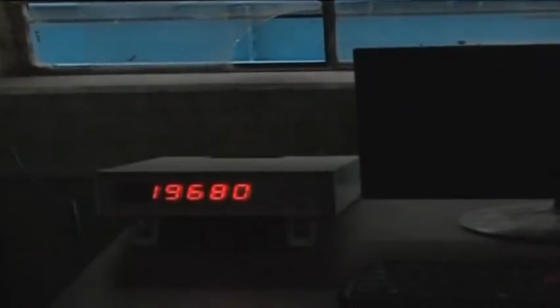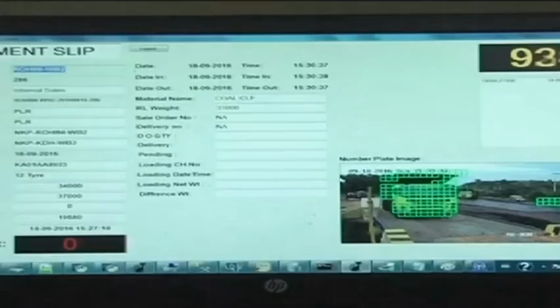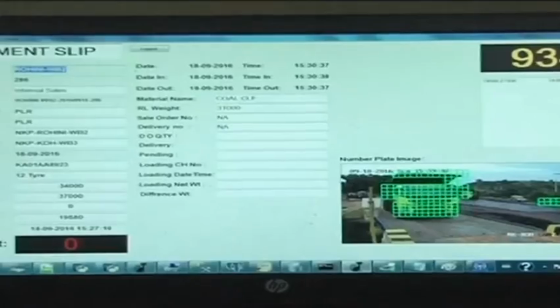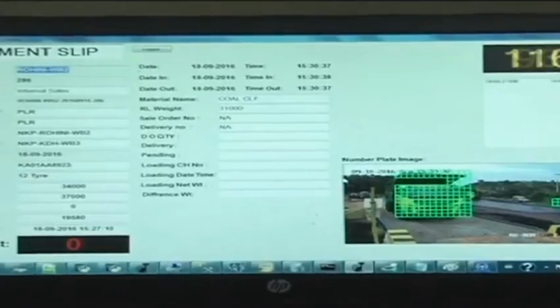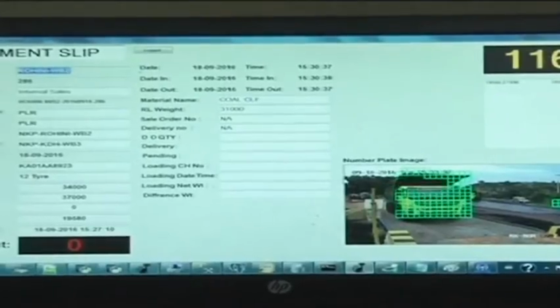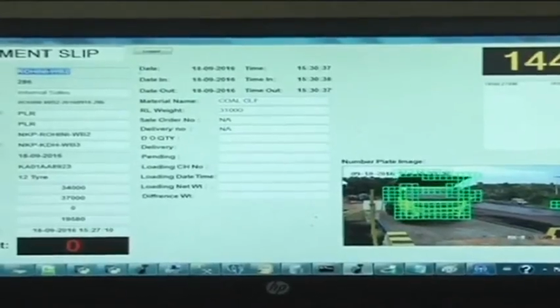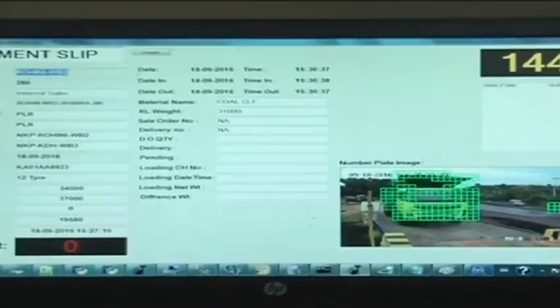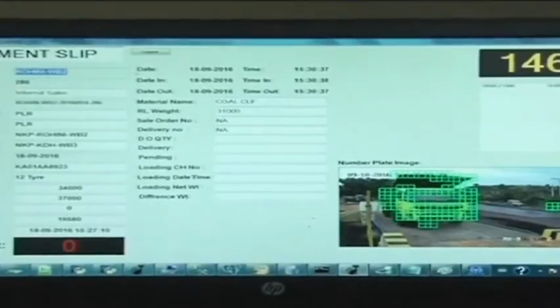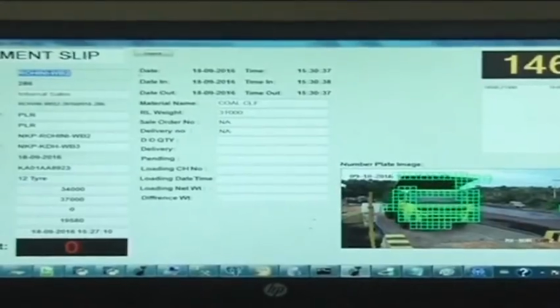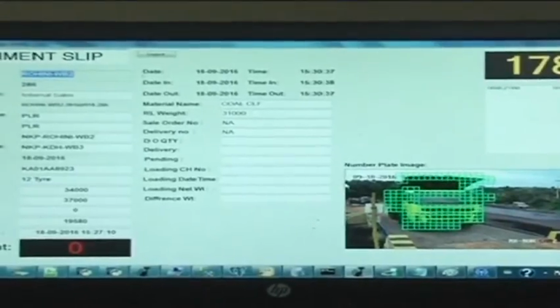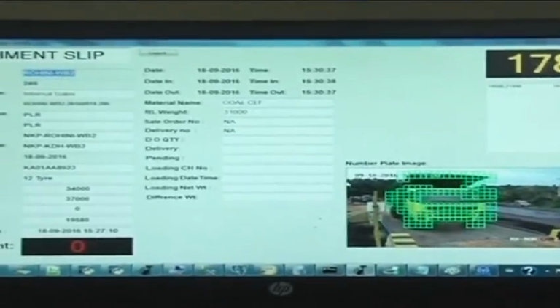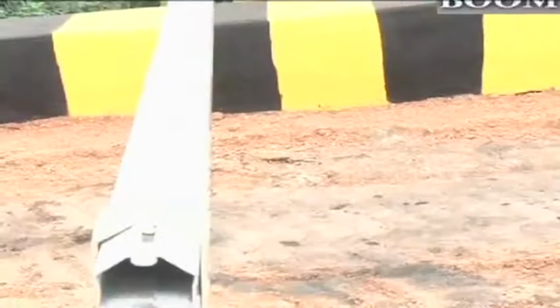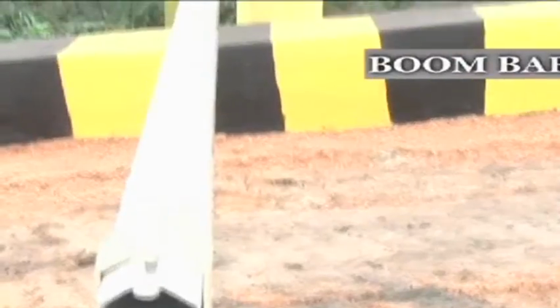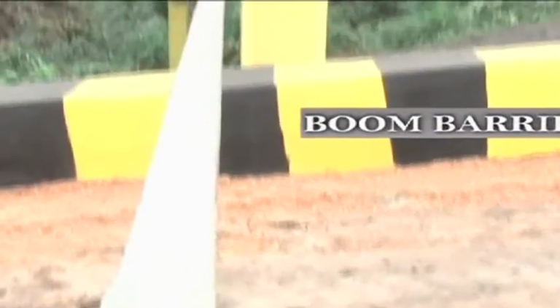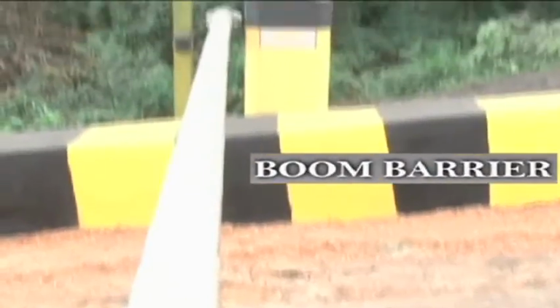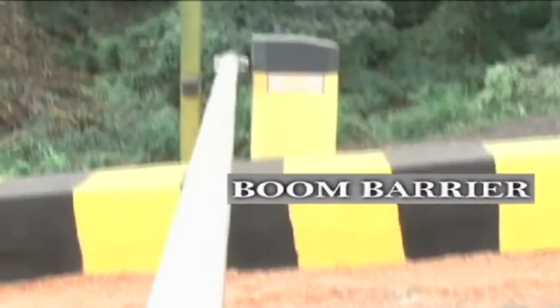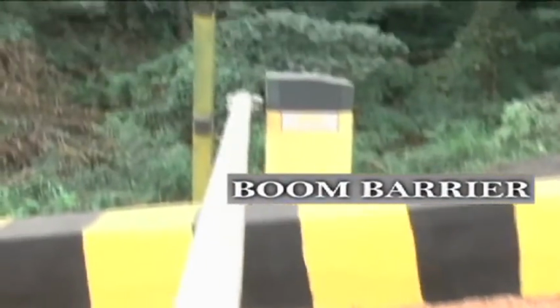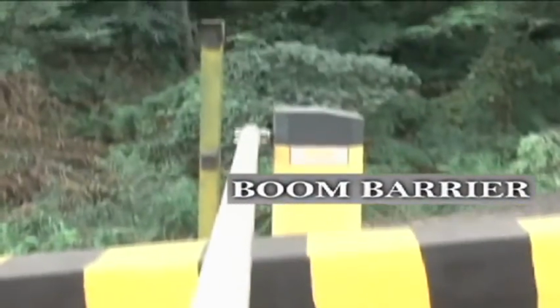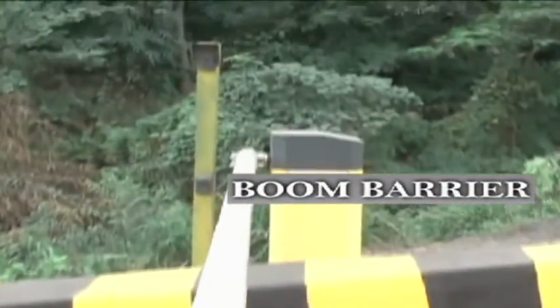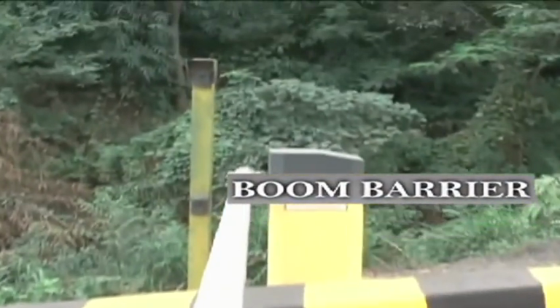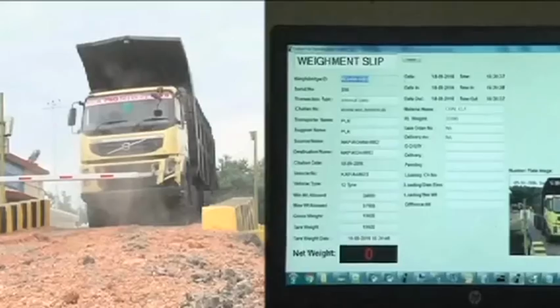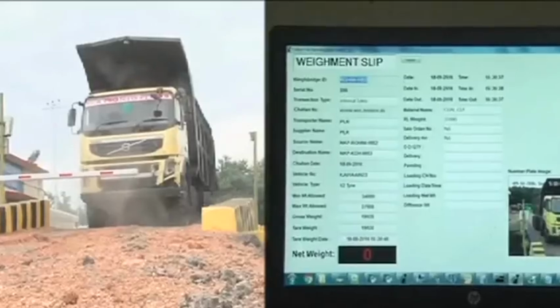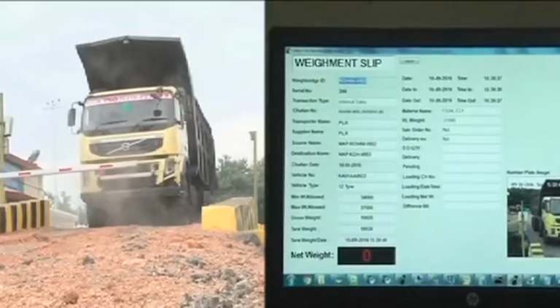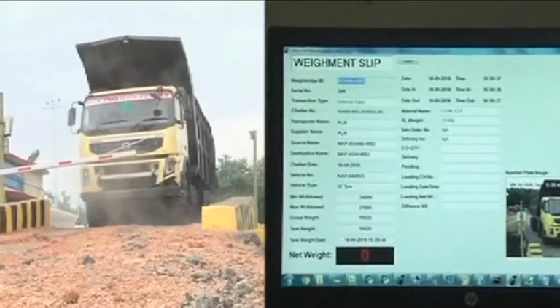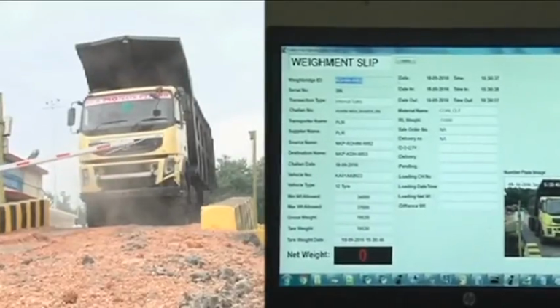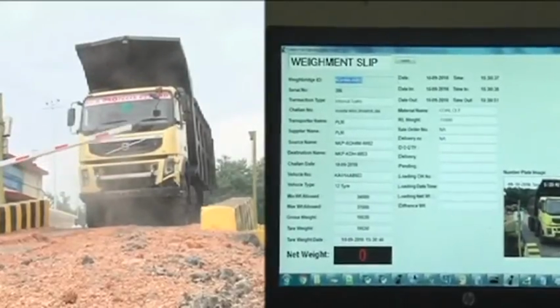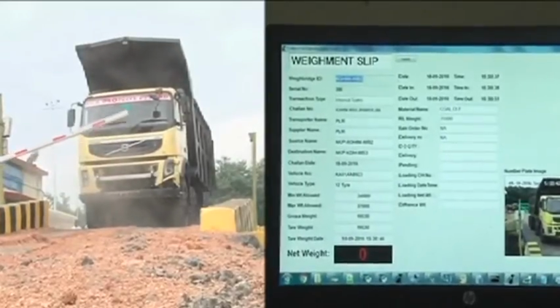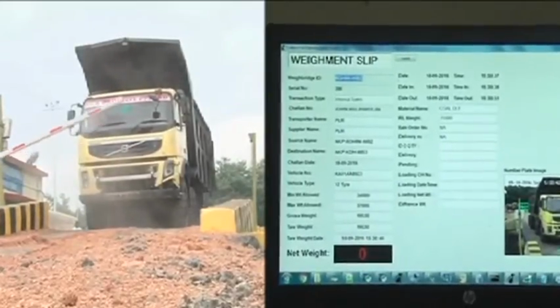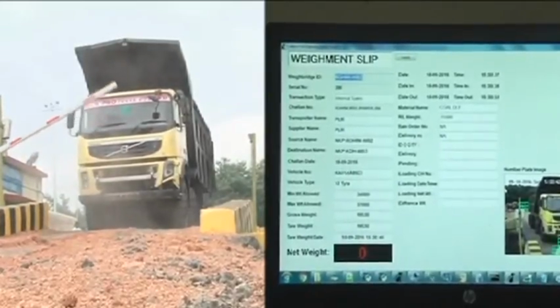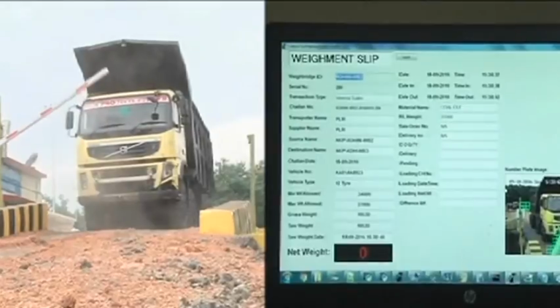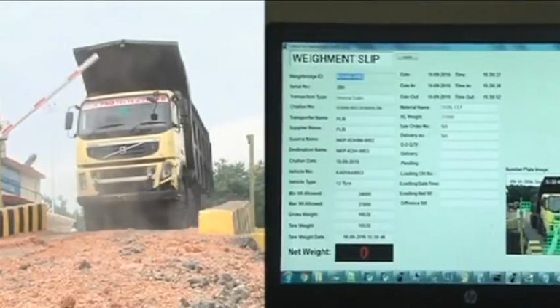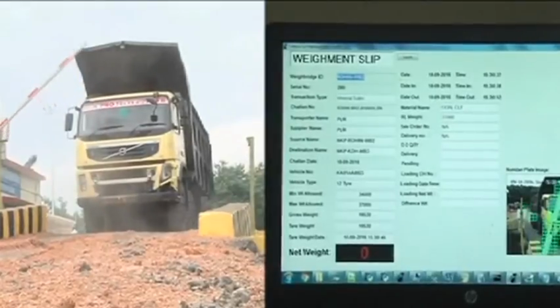As the truck moves onto the weighbridge, the system automatically captures the tare weight and opens the boom barrier, allowing the passage of the vehicle to the loading point.